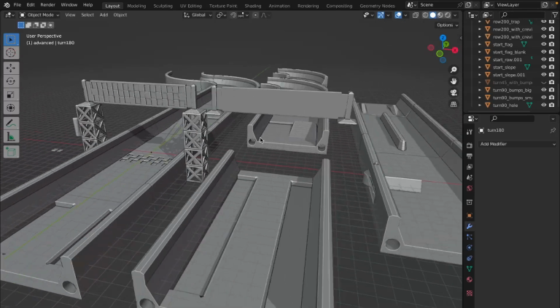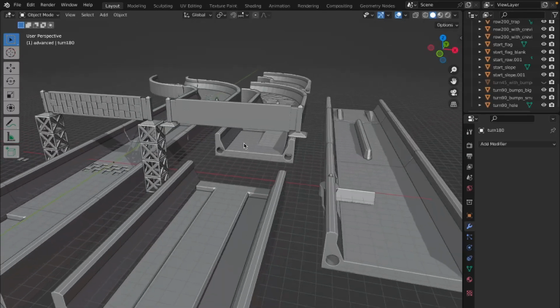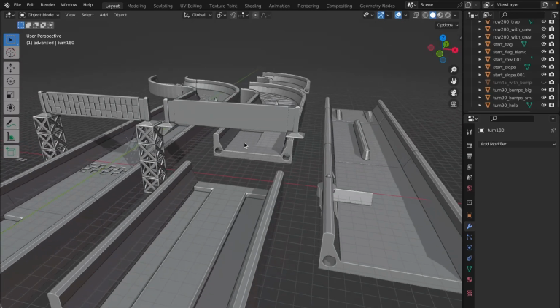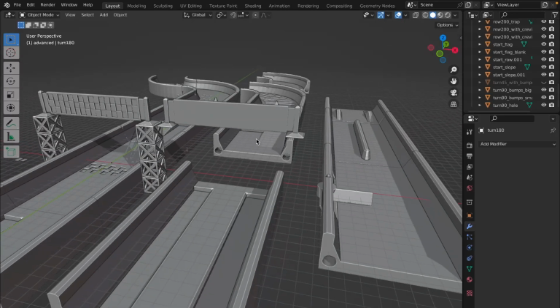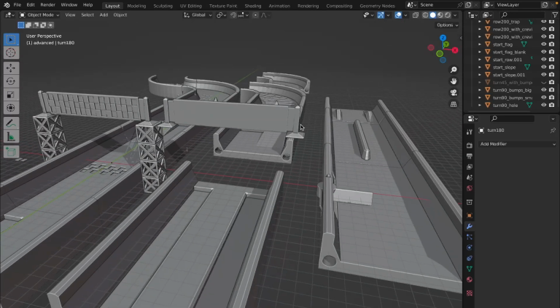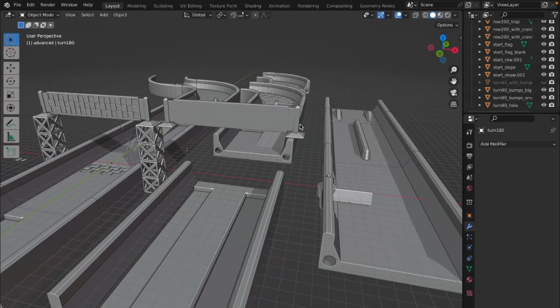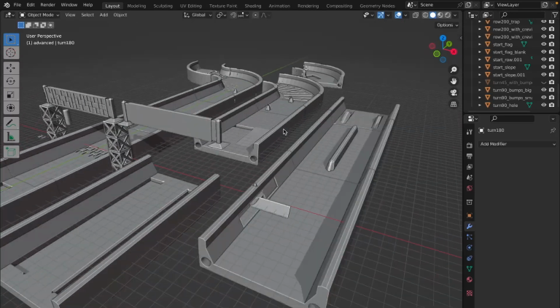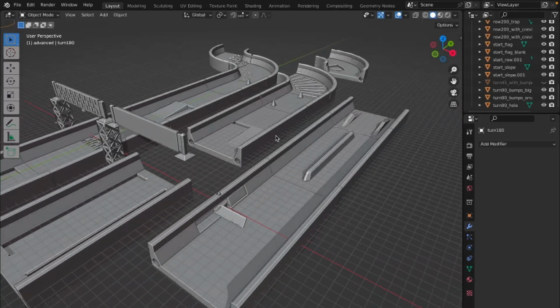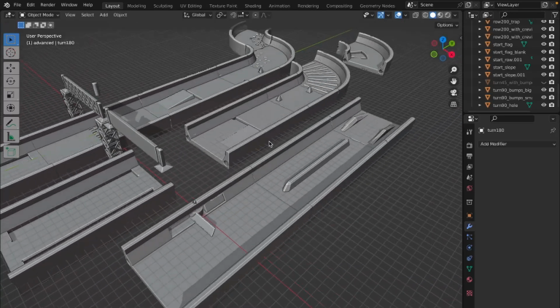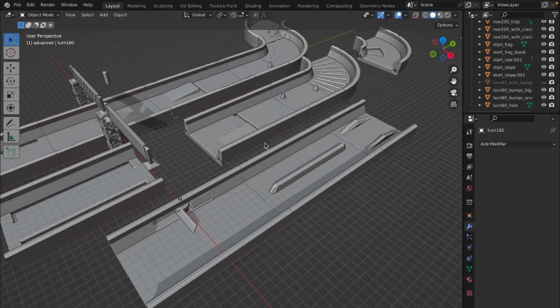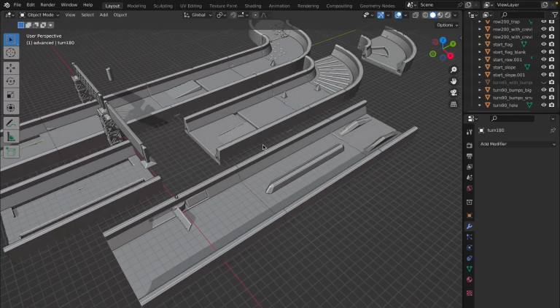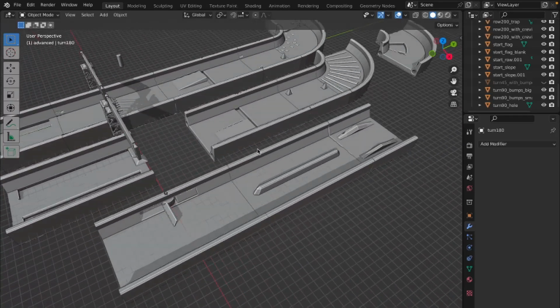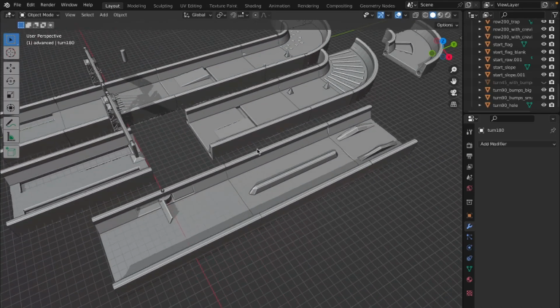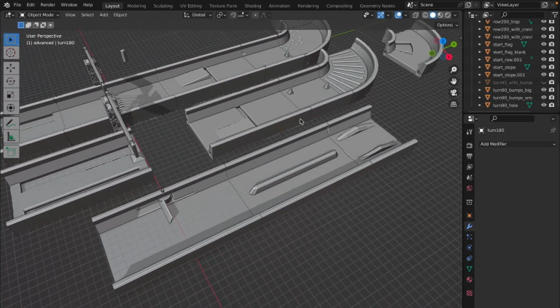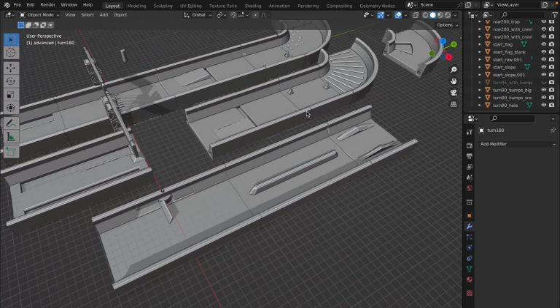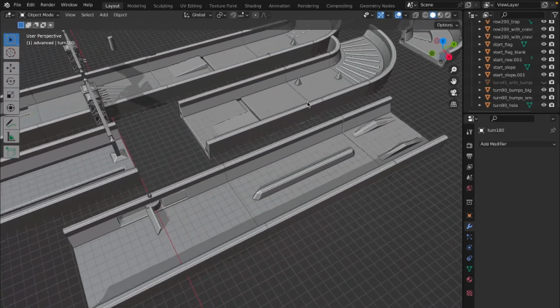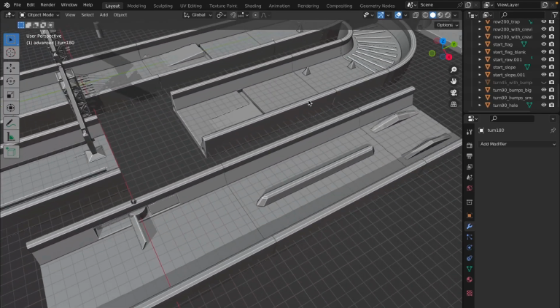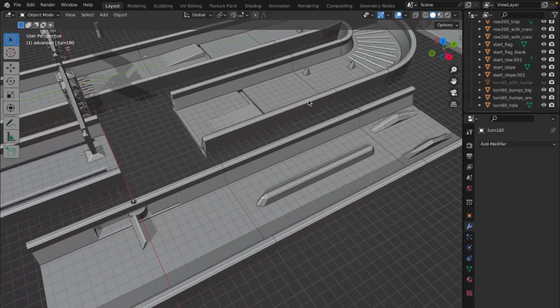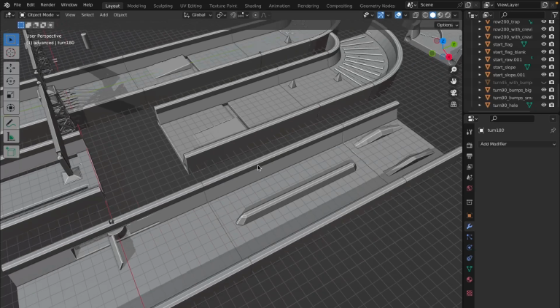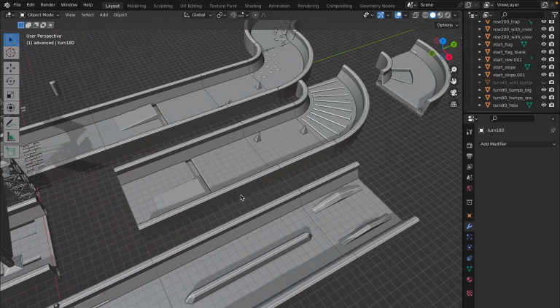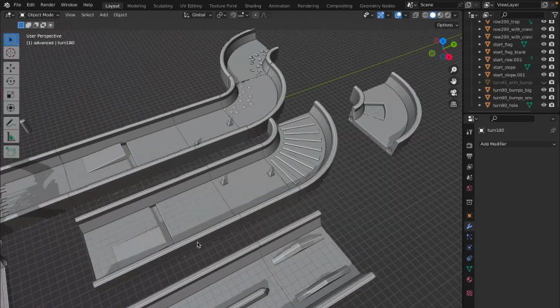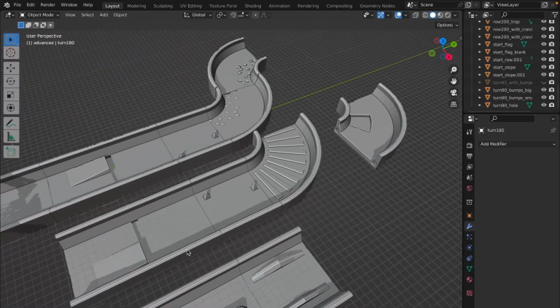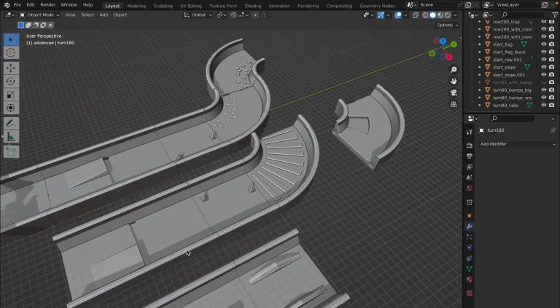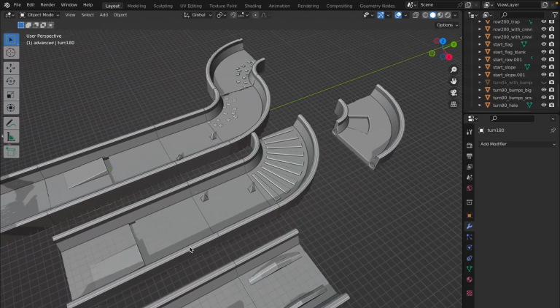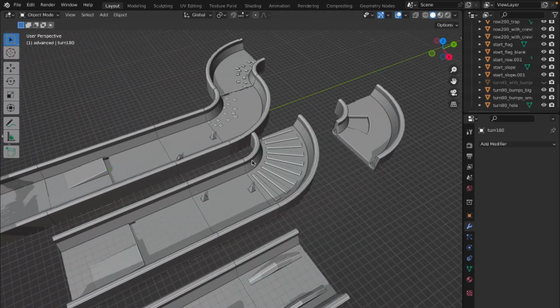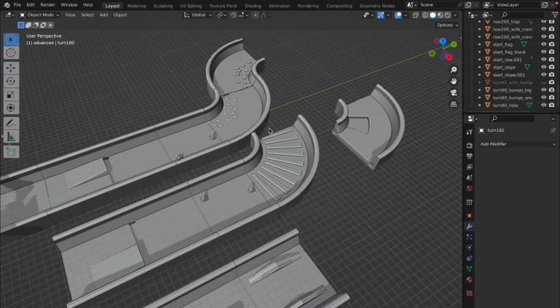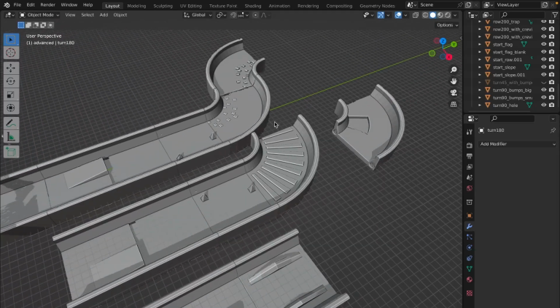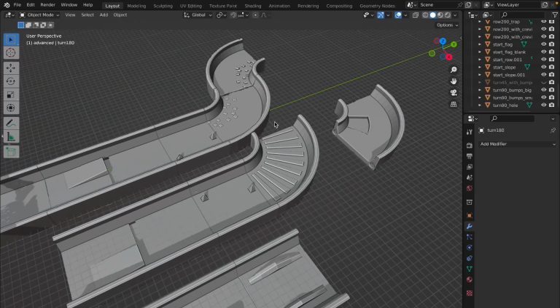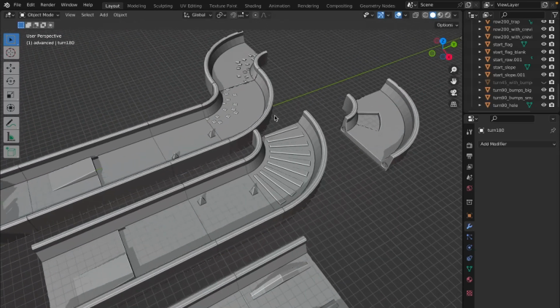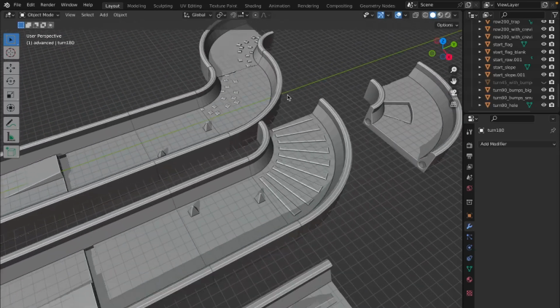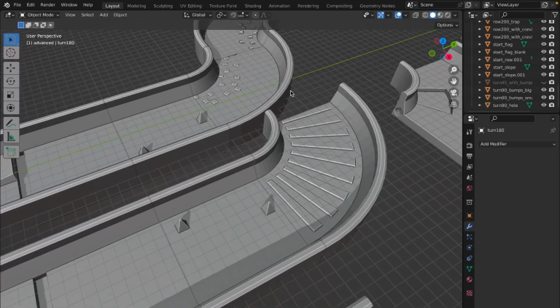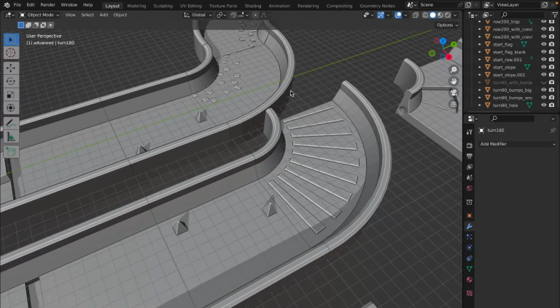There is also a starting part with those starting slopes.